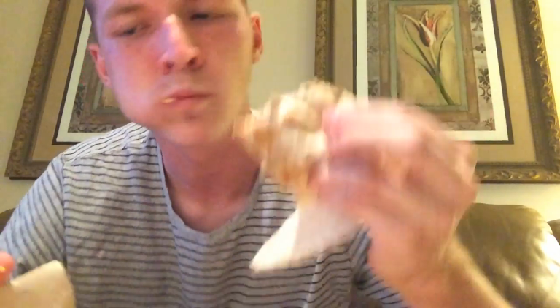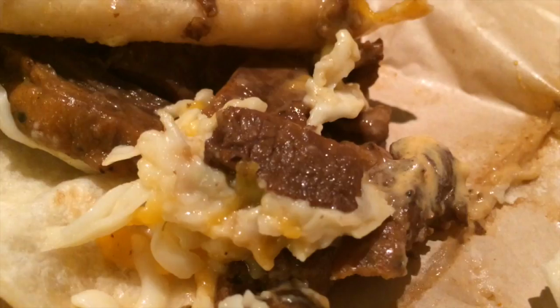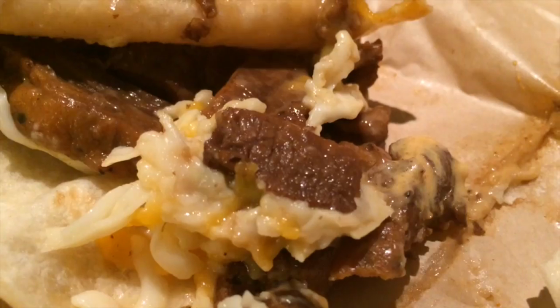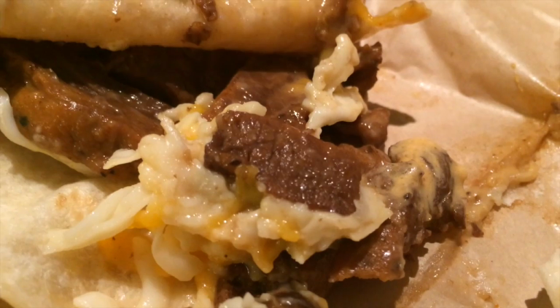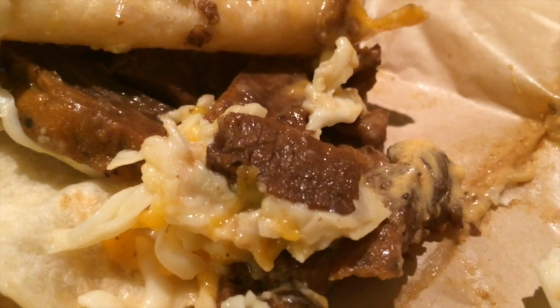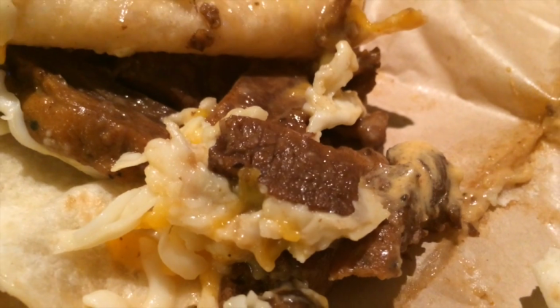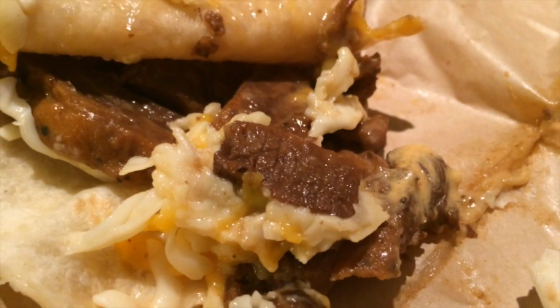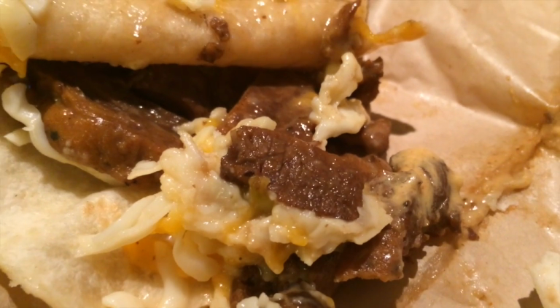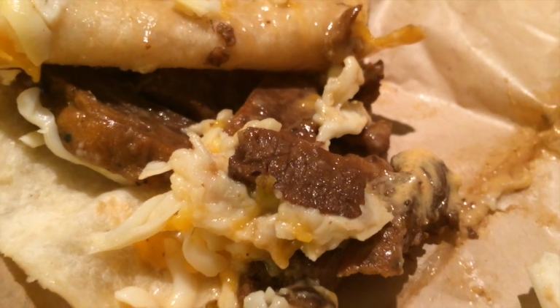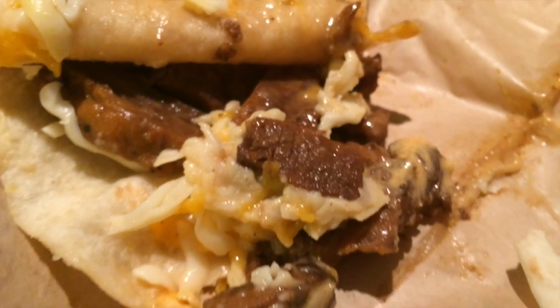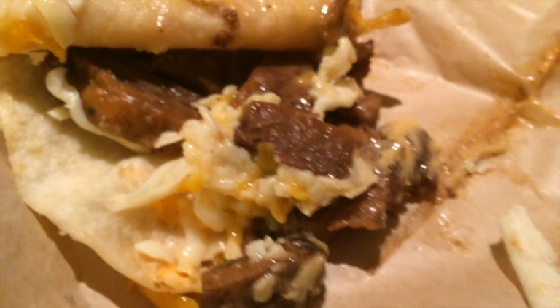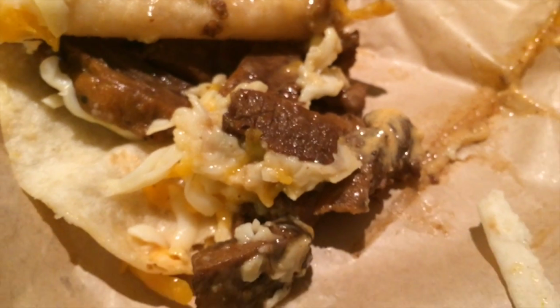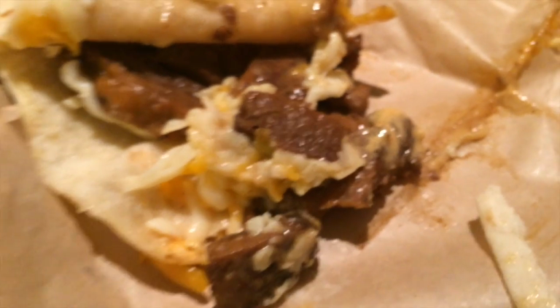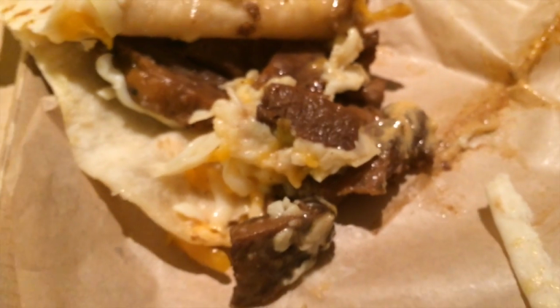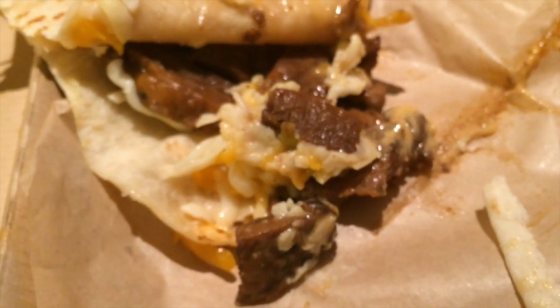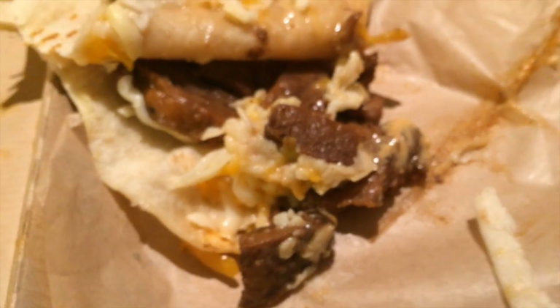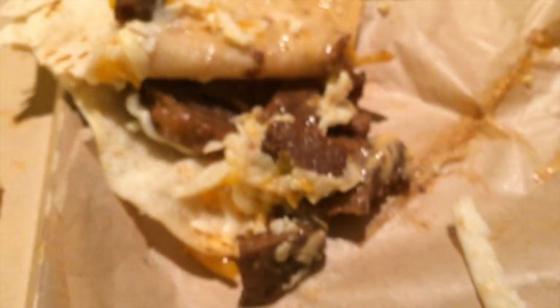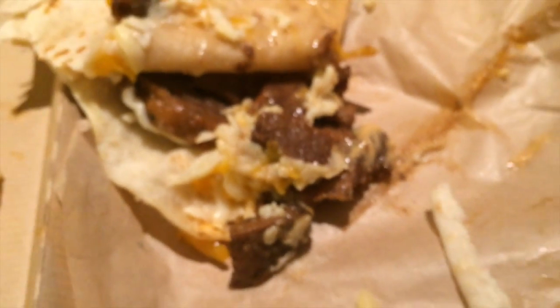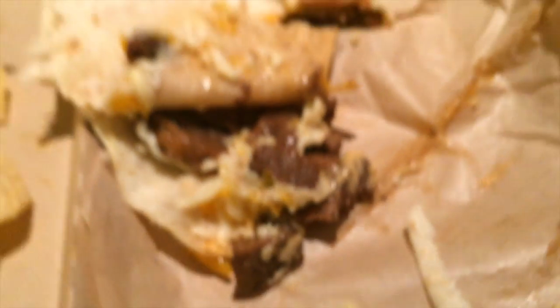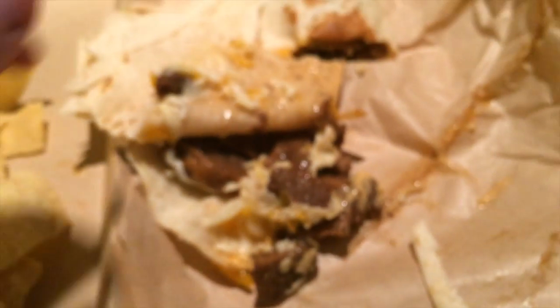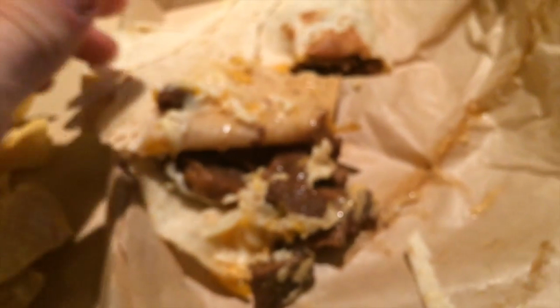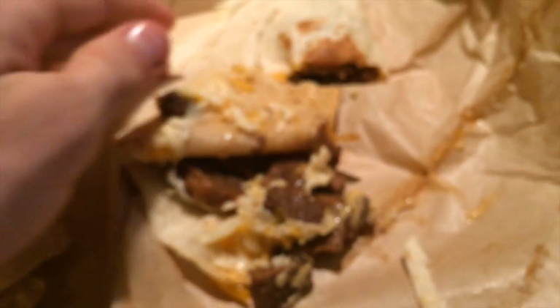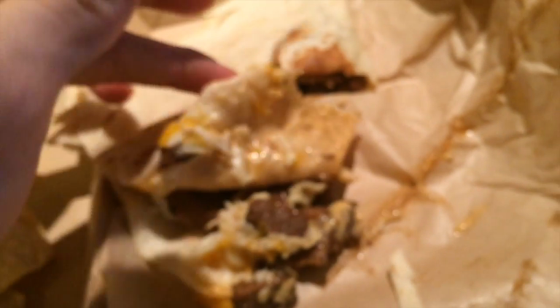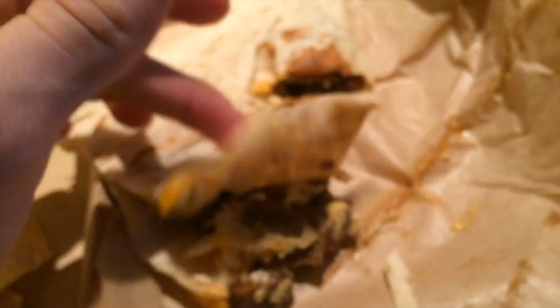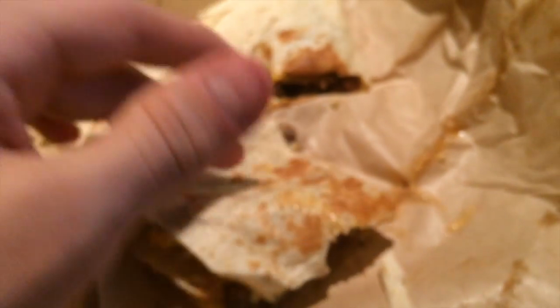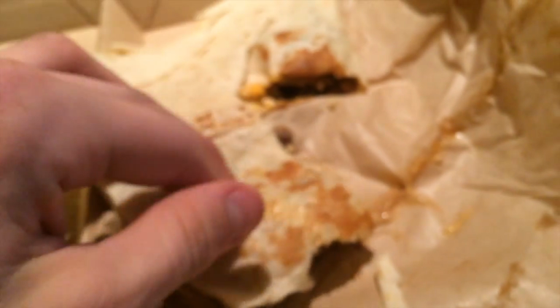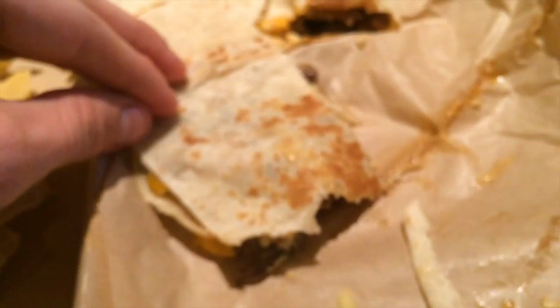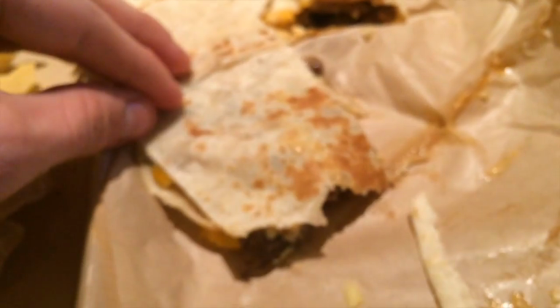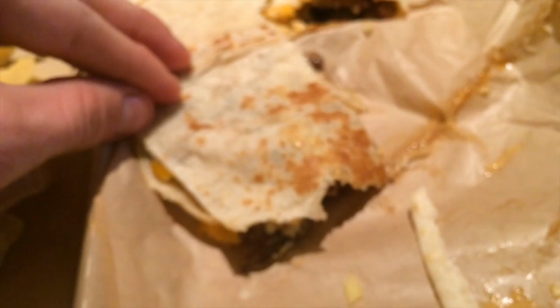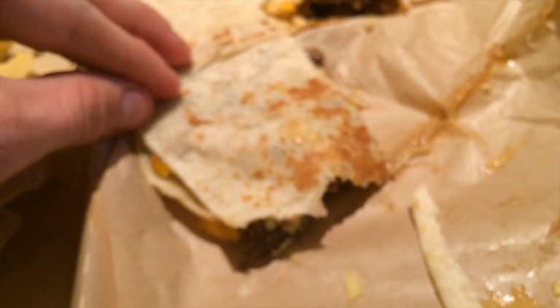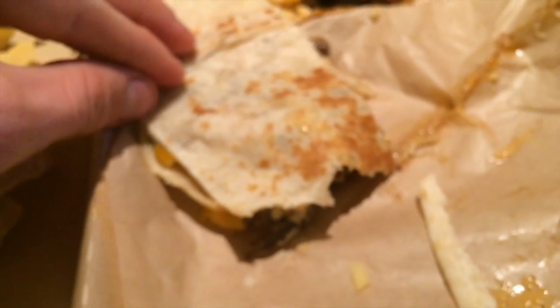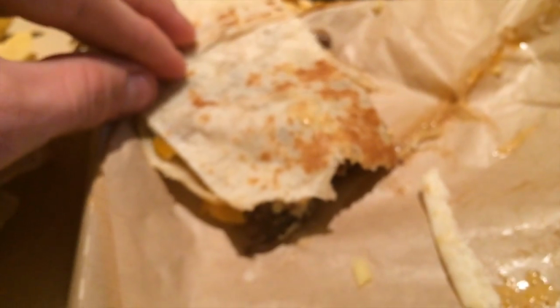Get a close-up on that sexiness right there — oh my god, looks so delicious. Close that back up, let's take a bite of that monster.